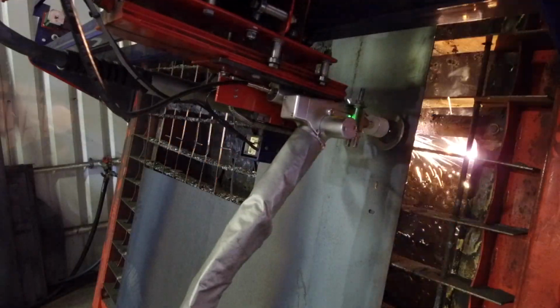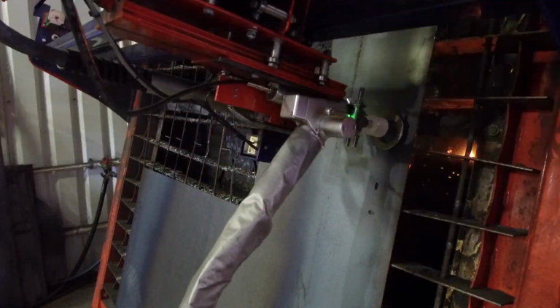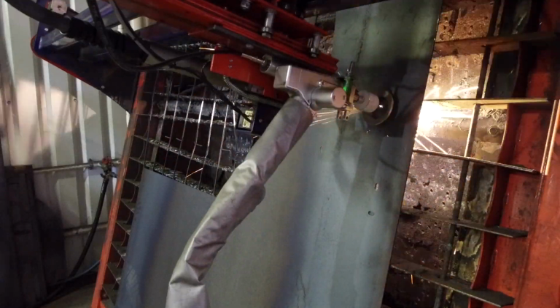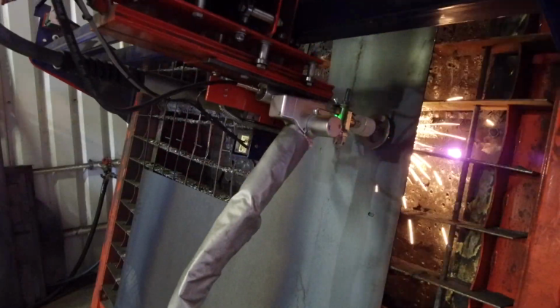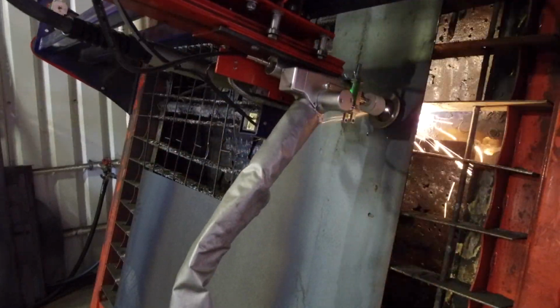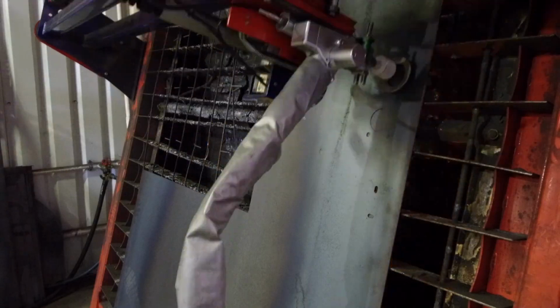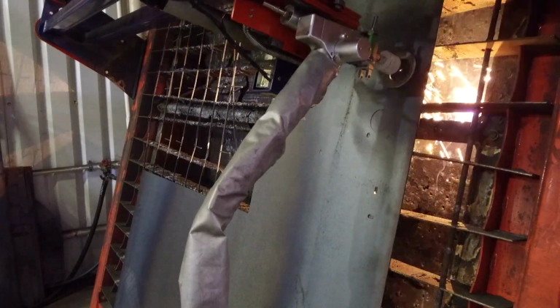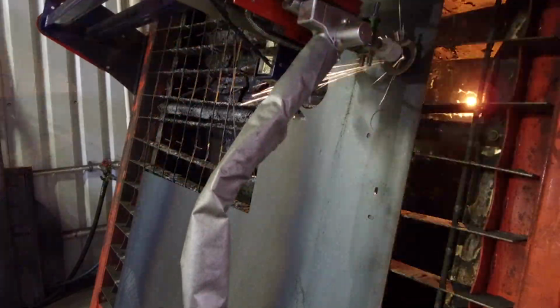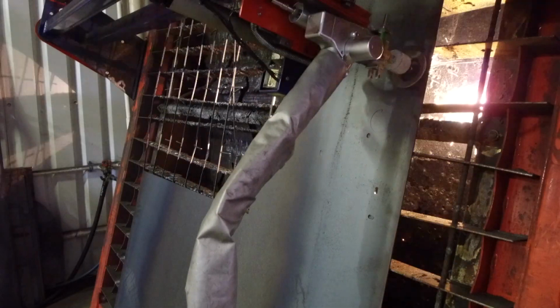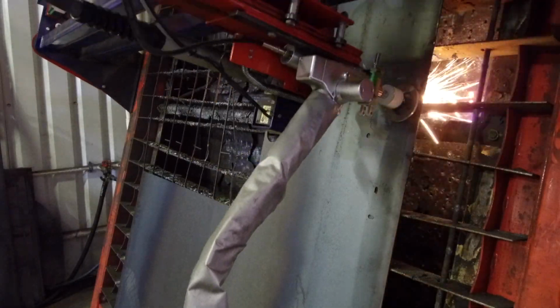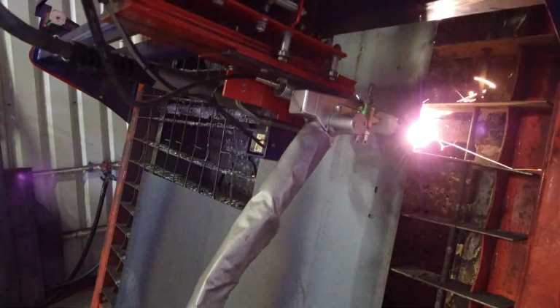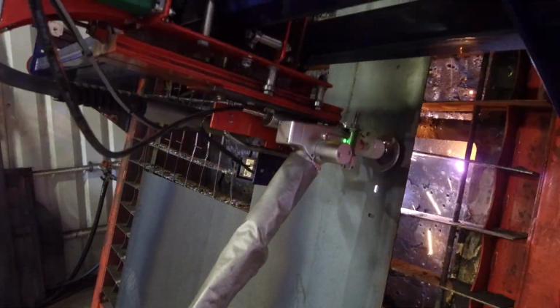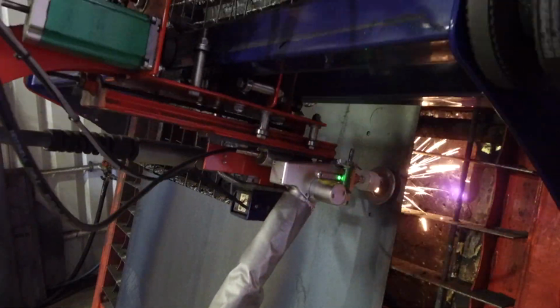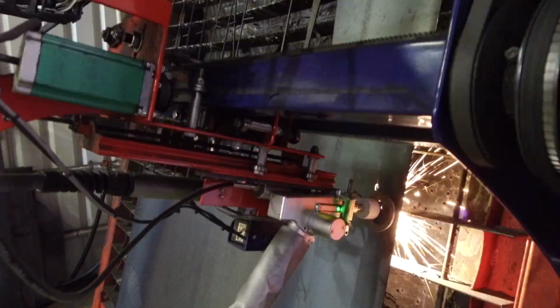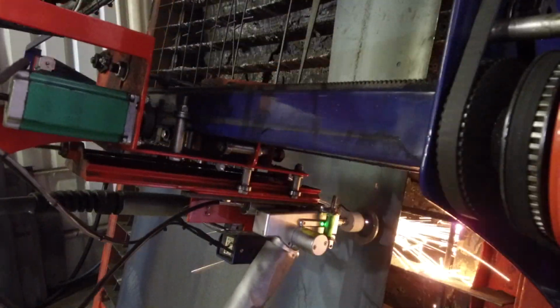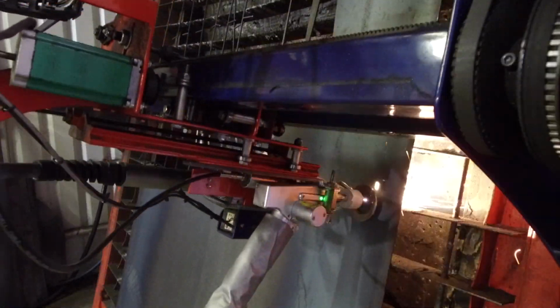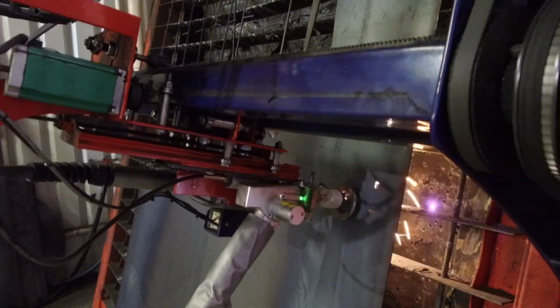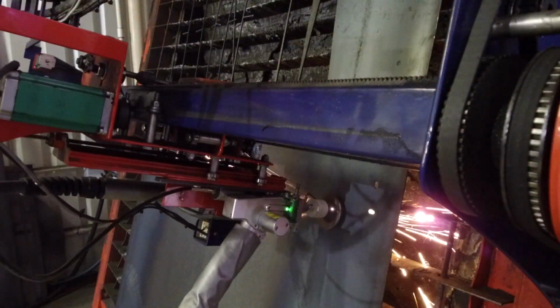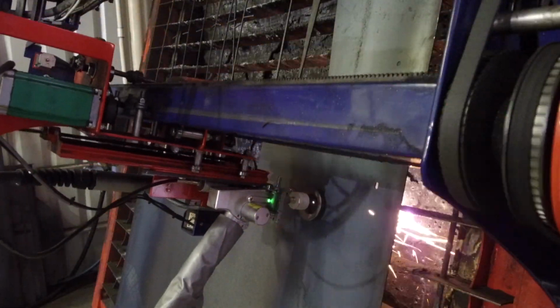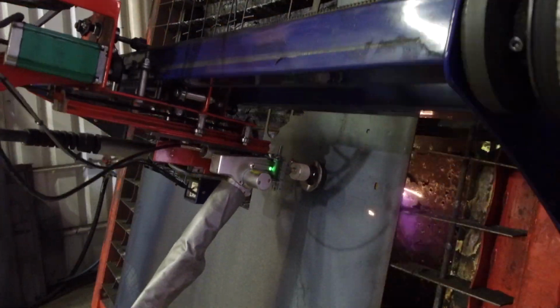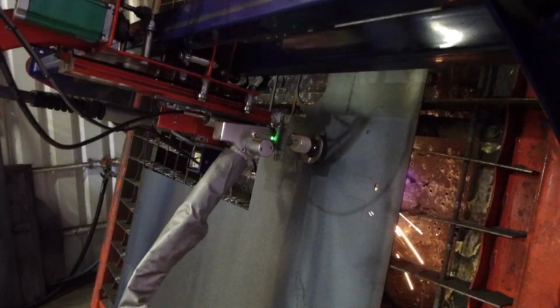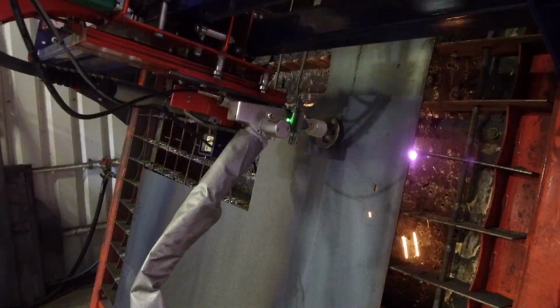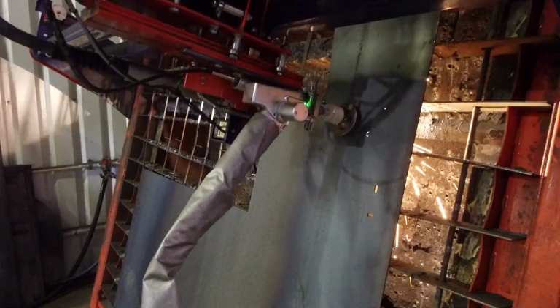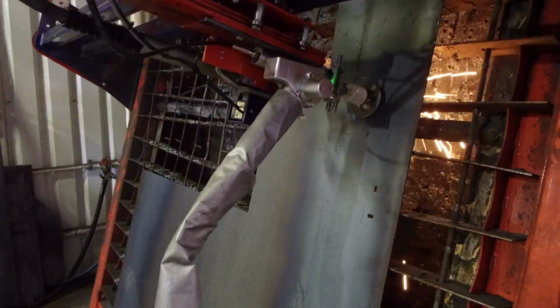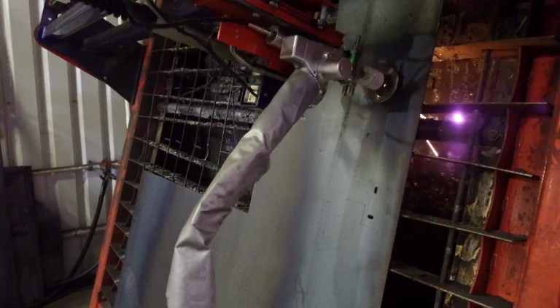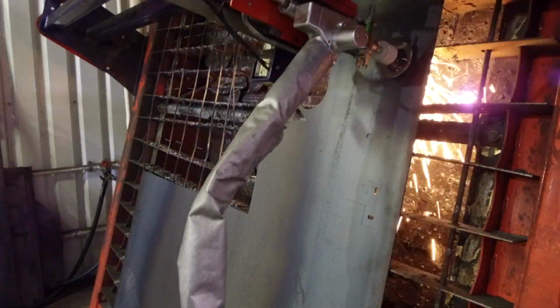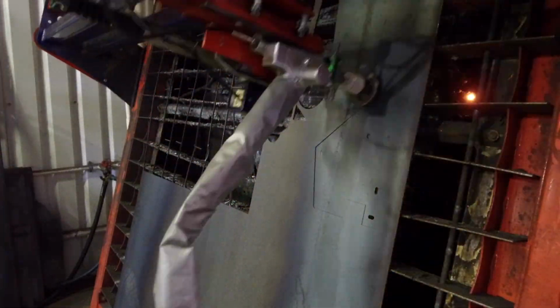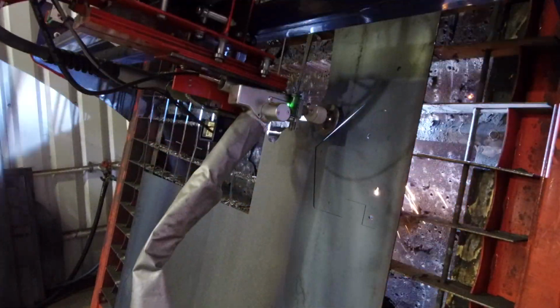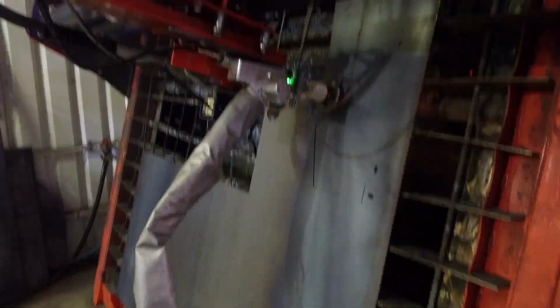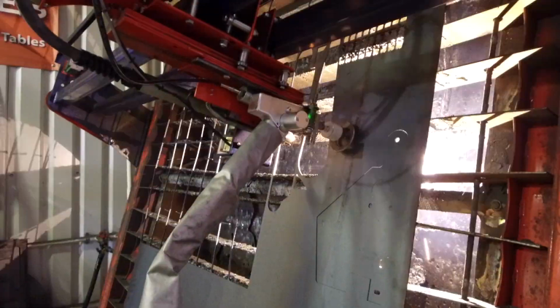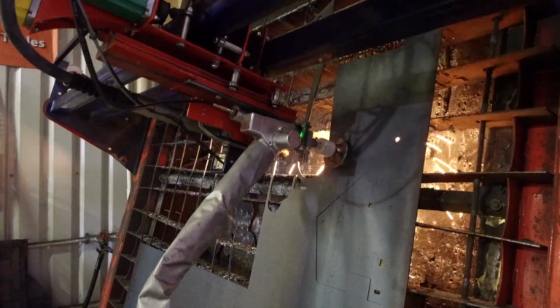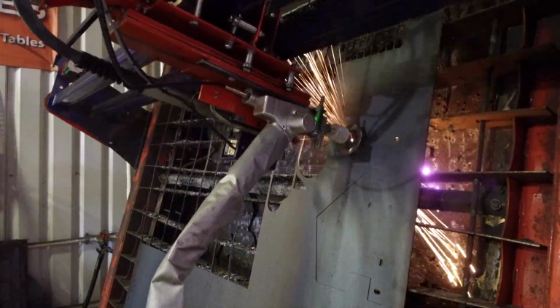Don't forget to check out my other video on how I put this laser cutter on a CNC plasma table. Link in the description.